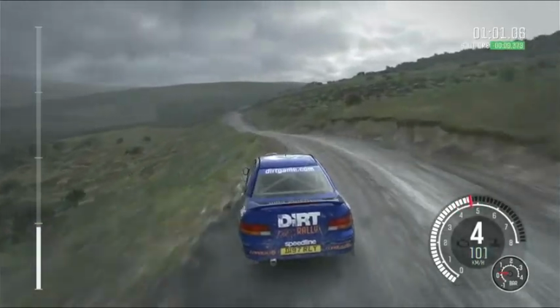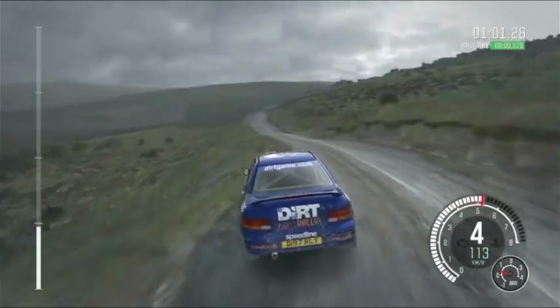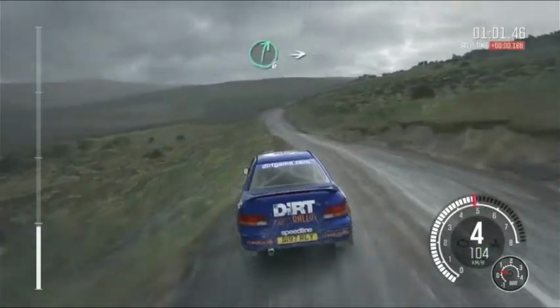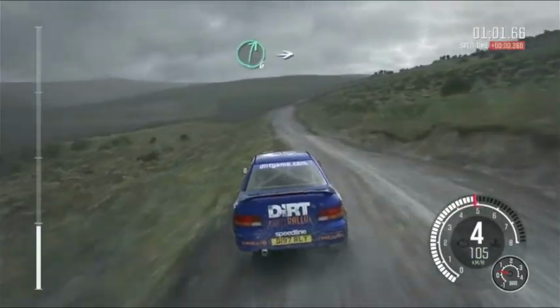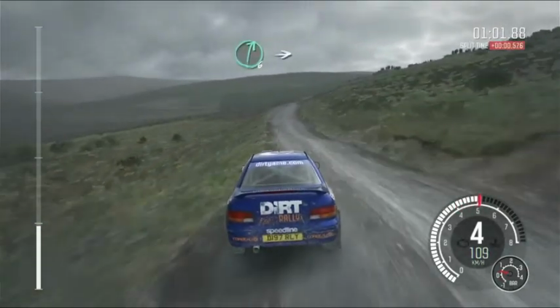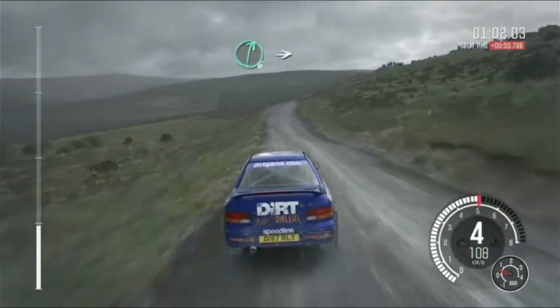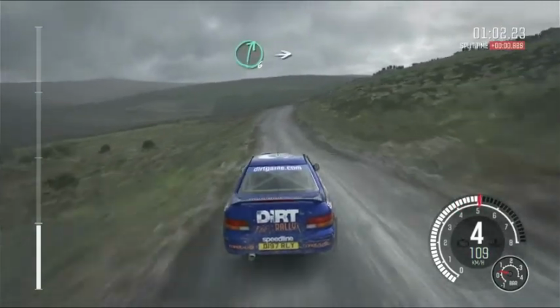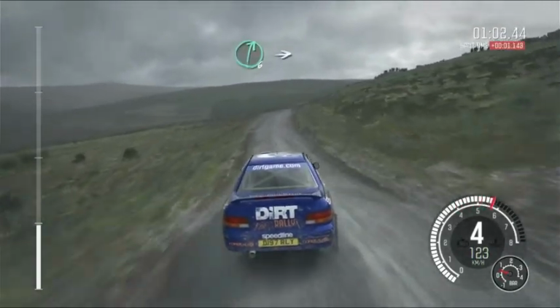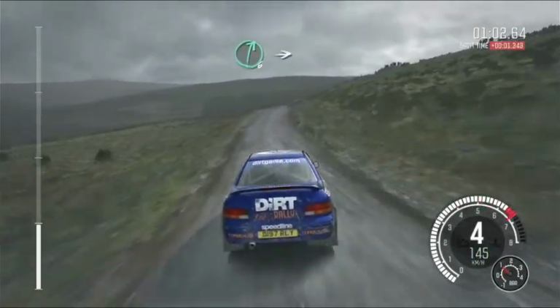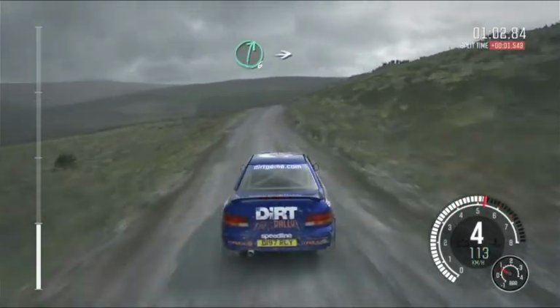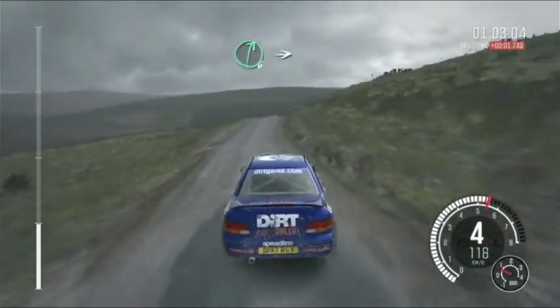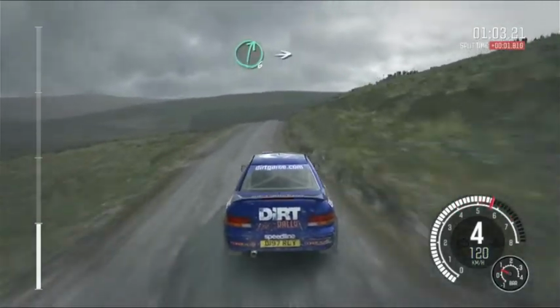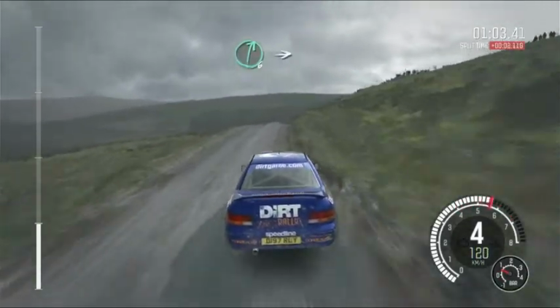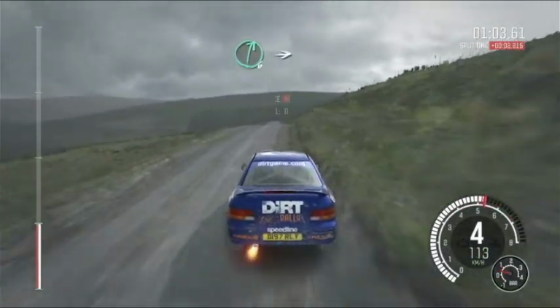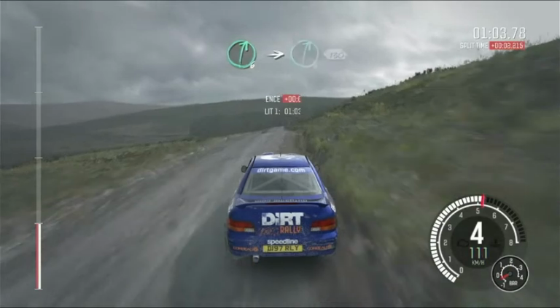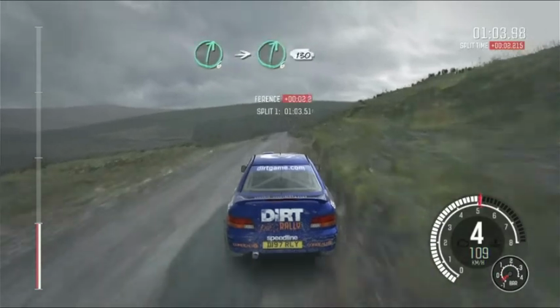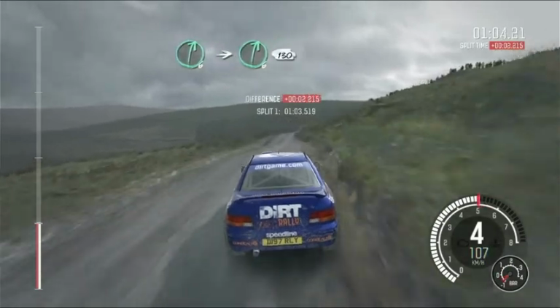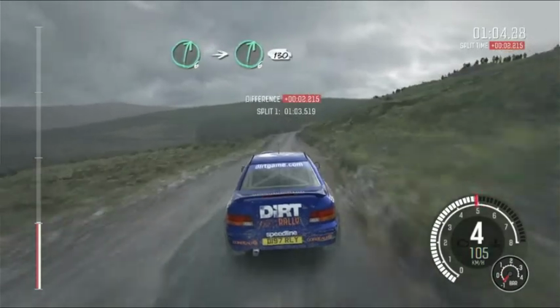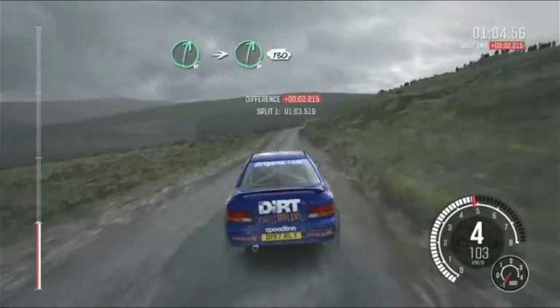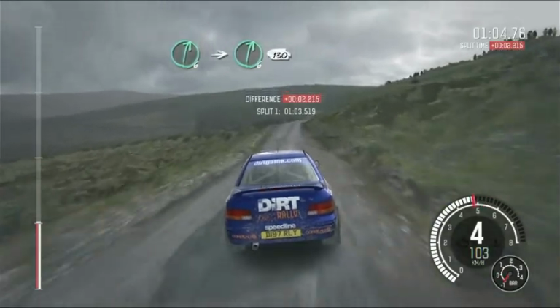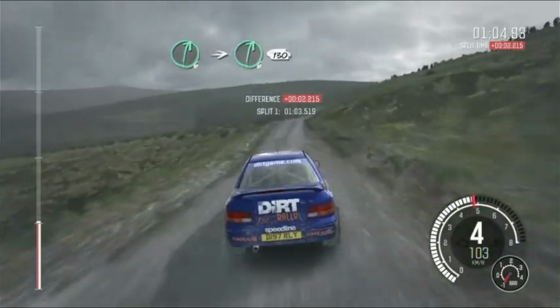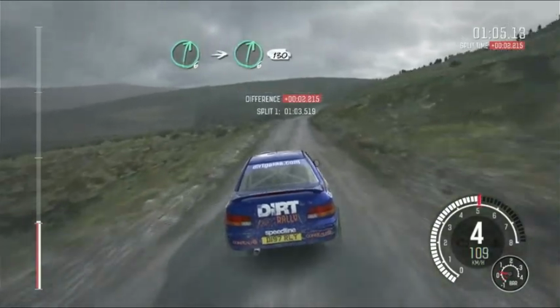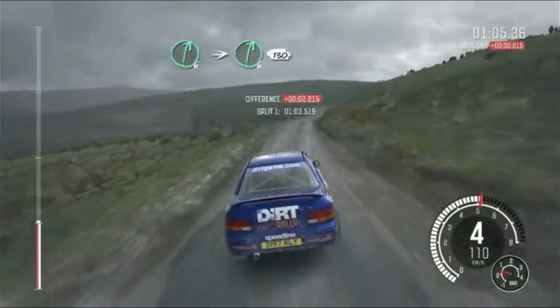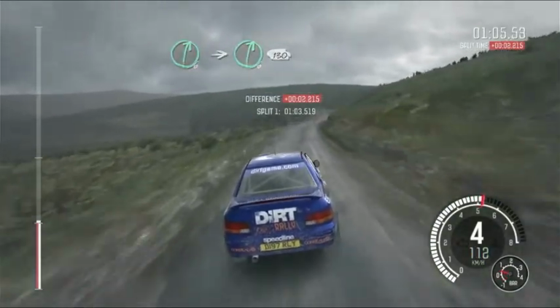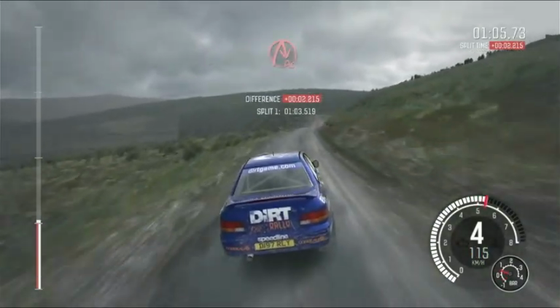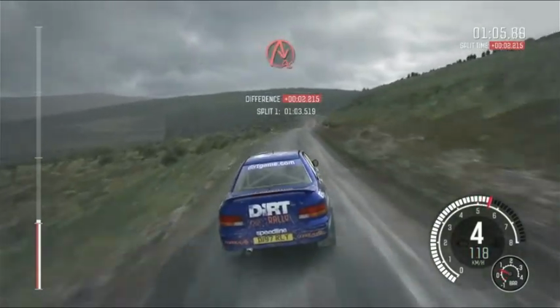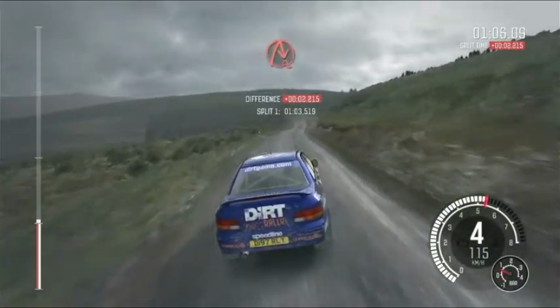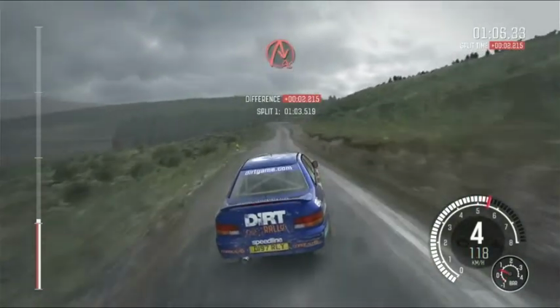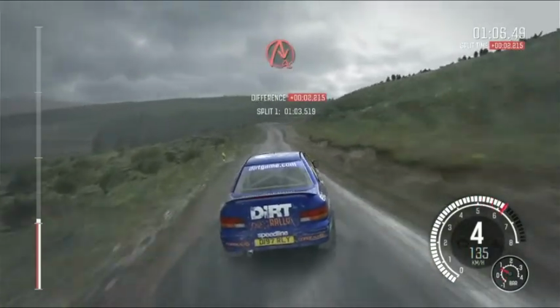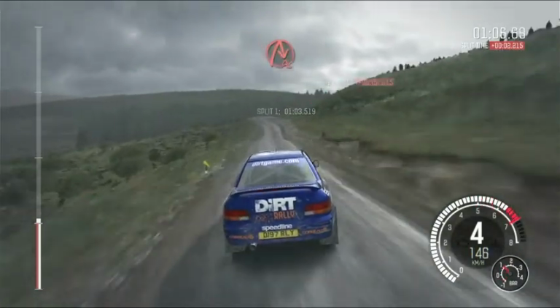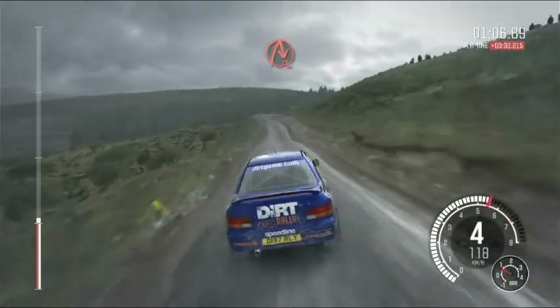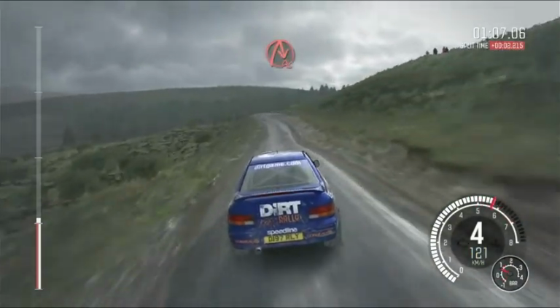Into right 6, stay mid over crest. Into right 6, 130. Portion crest, into acute right.